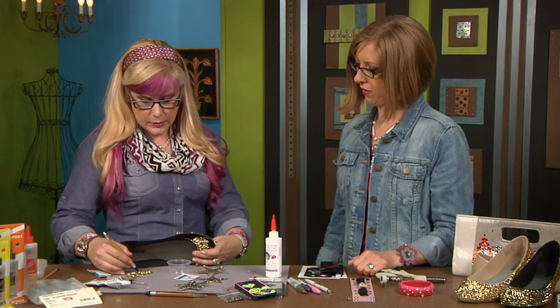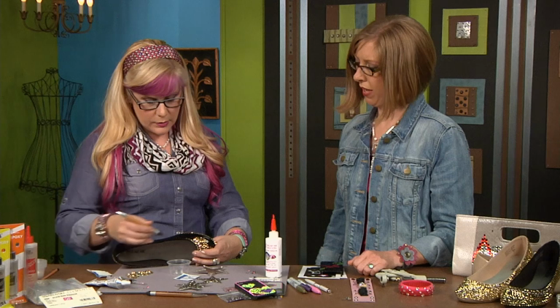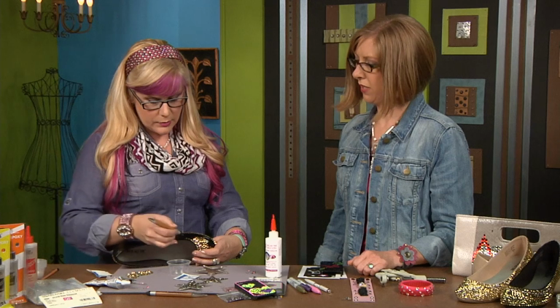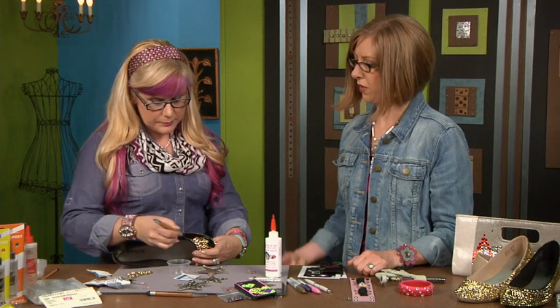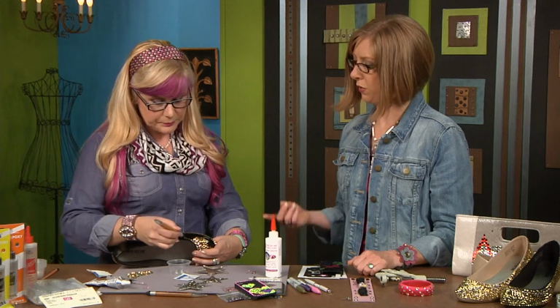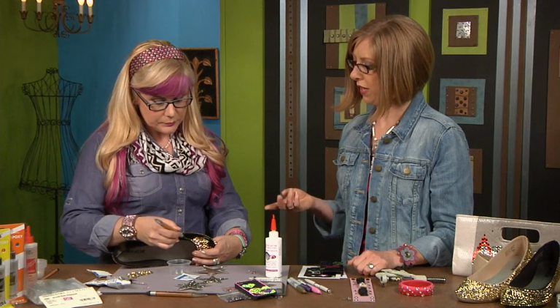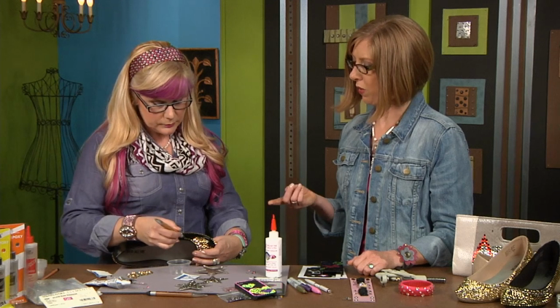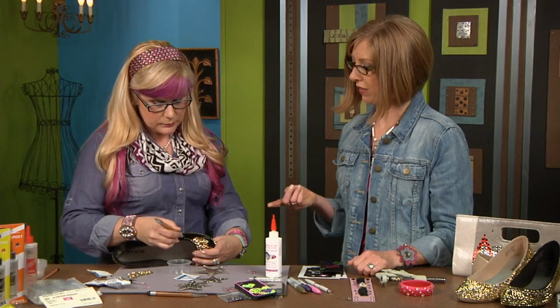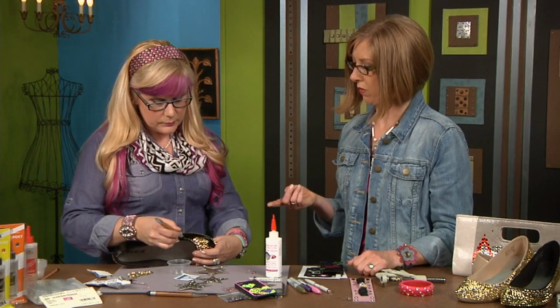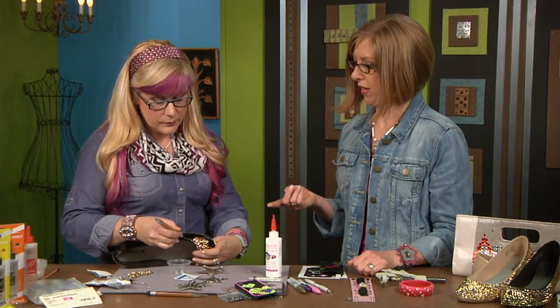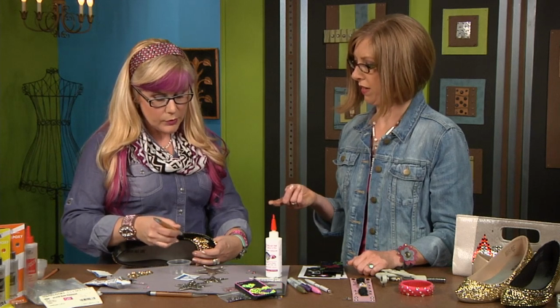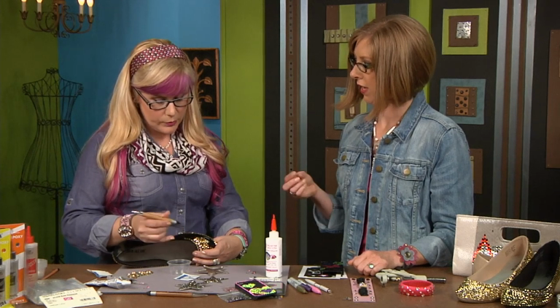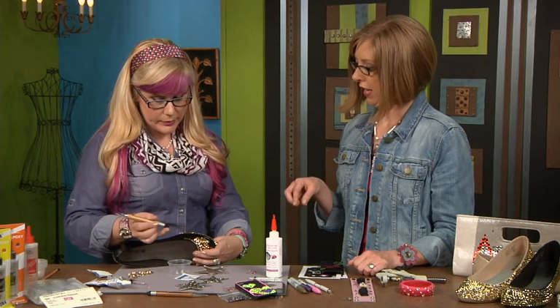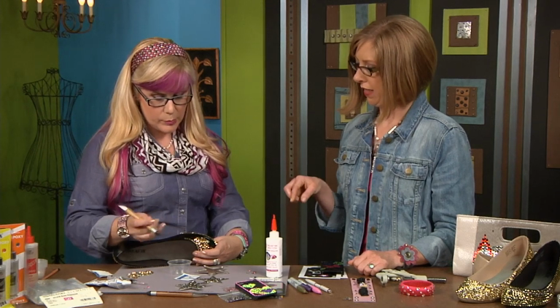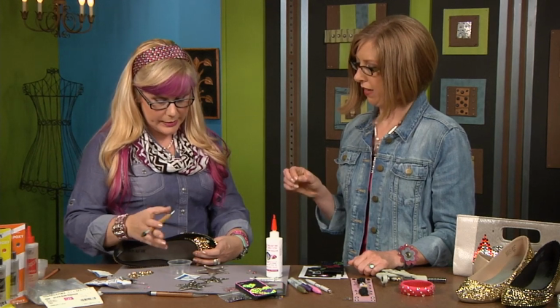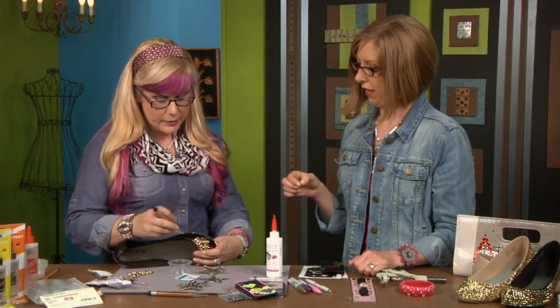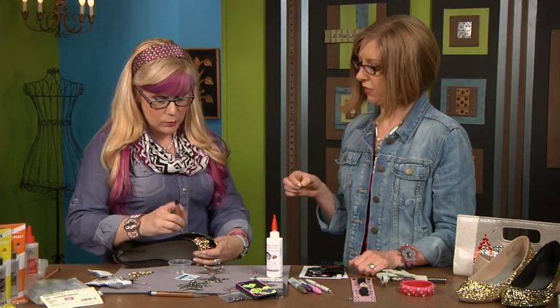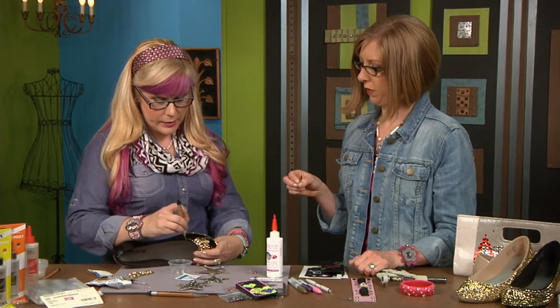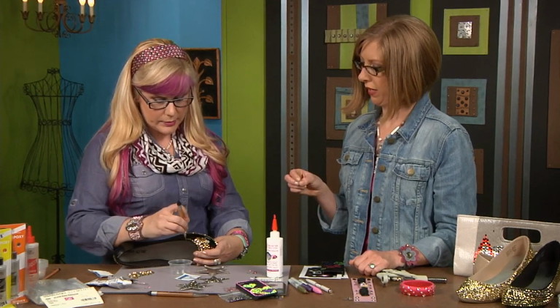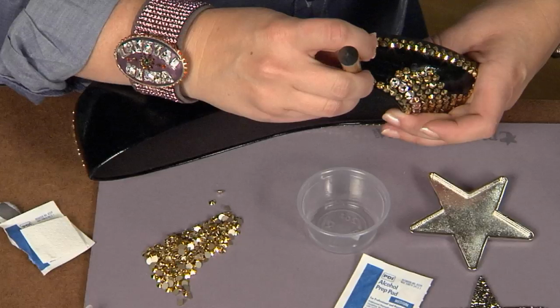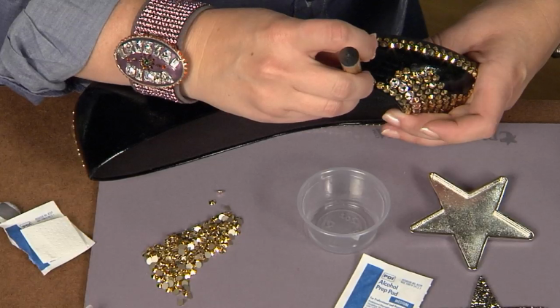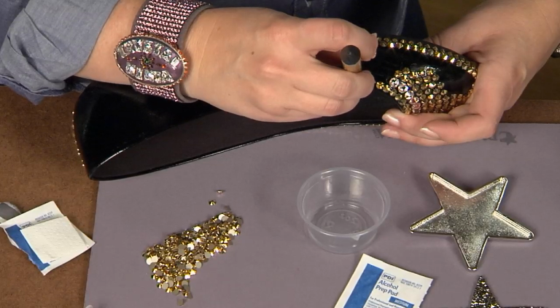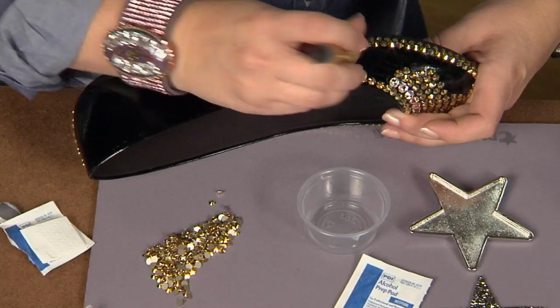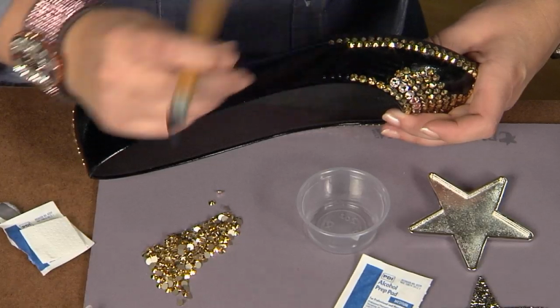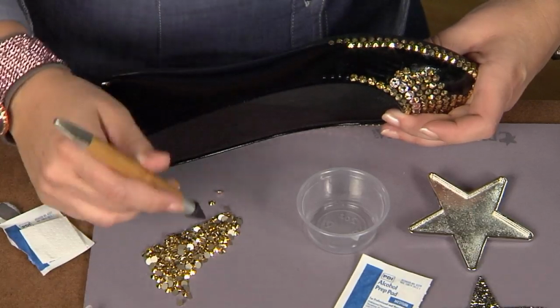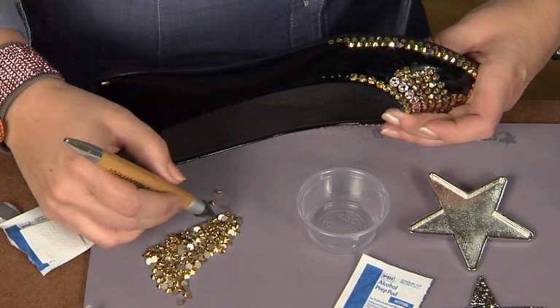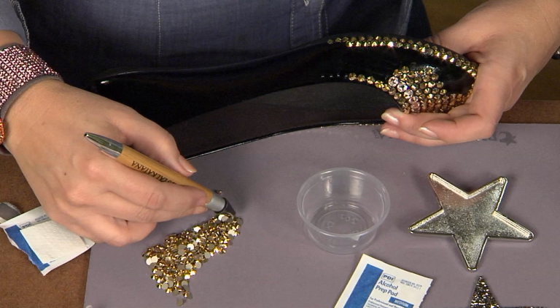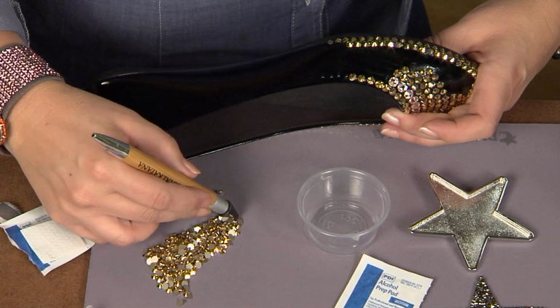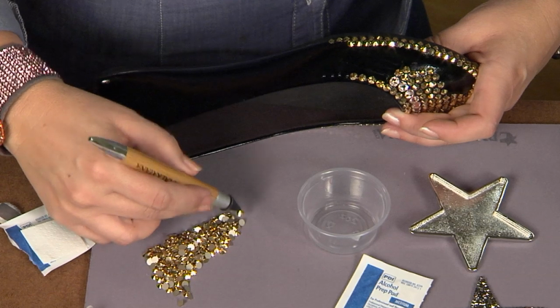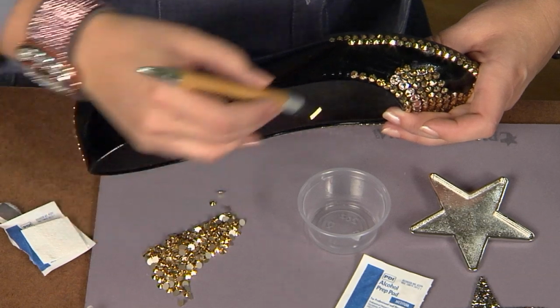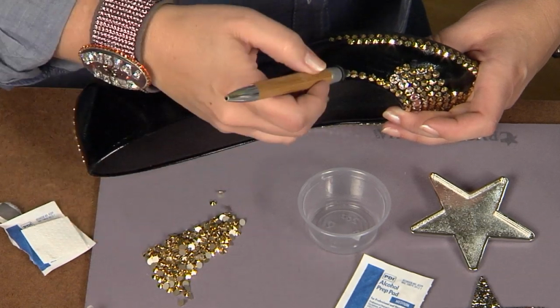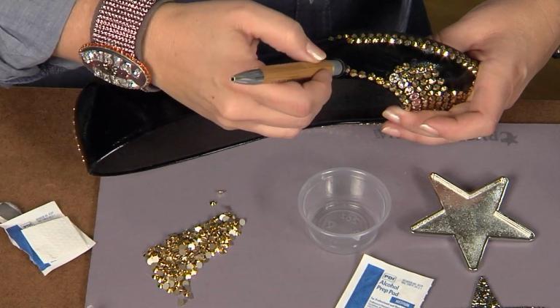The tool has wax on one end, and that allows you to pick the crystal up. The other end you just use to gently press it into place.